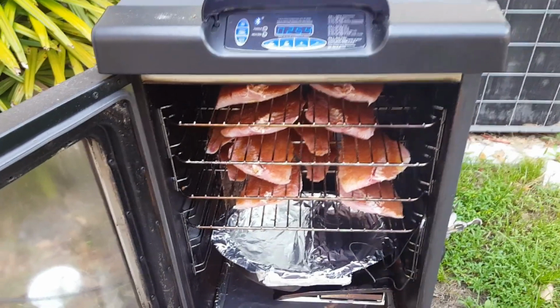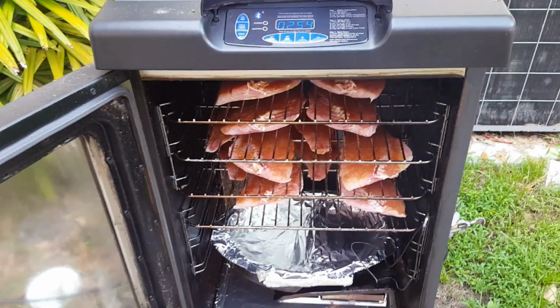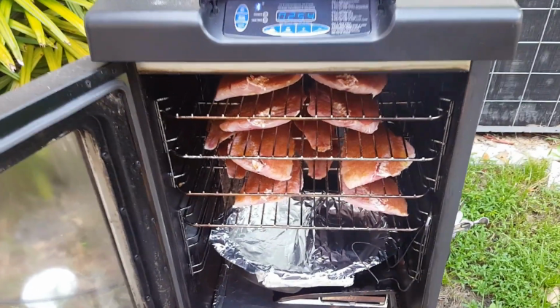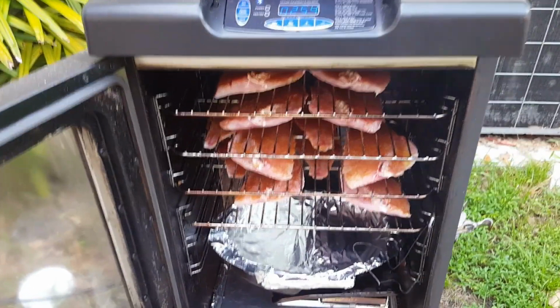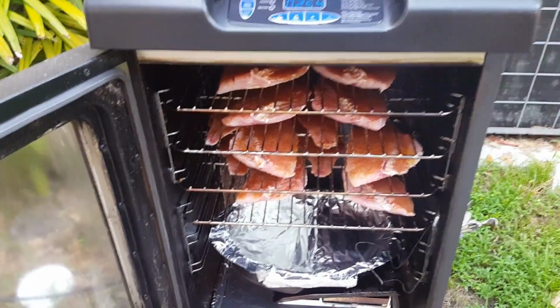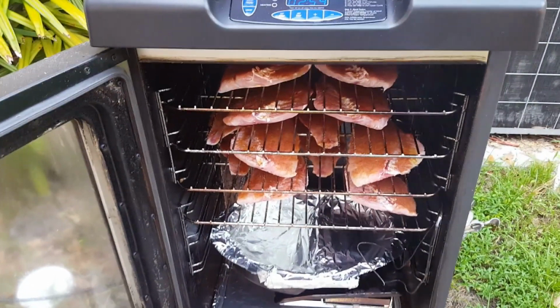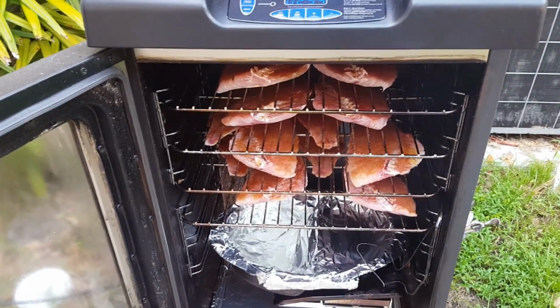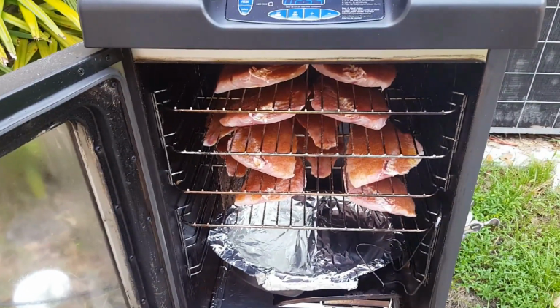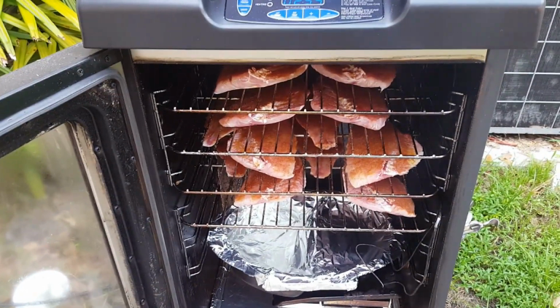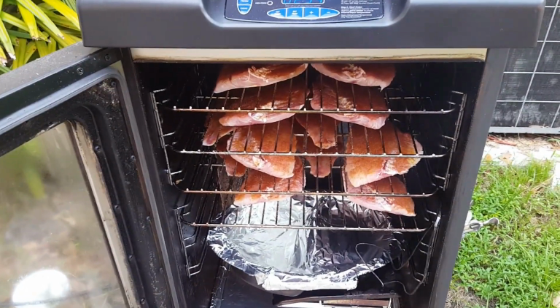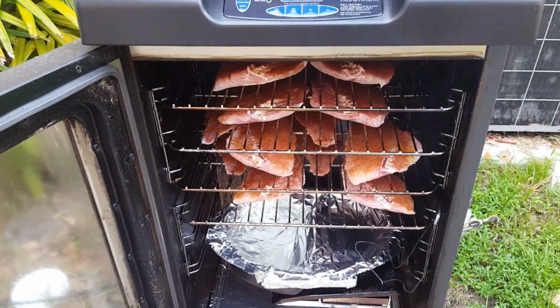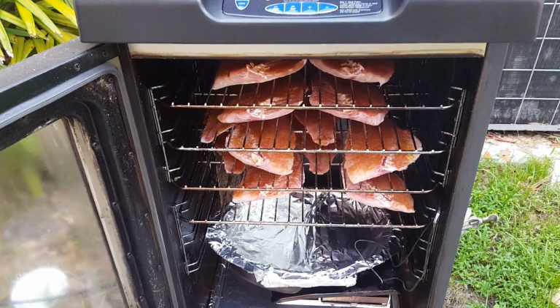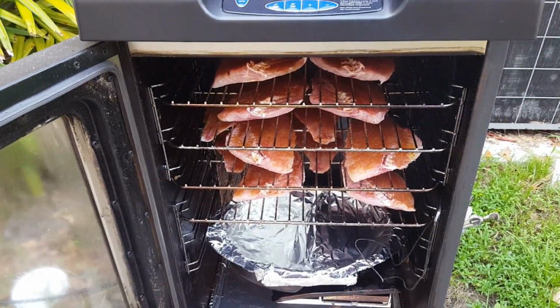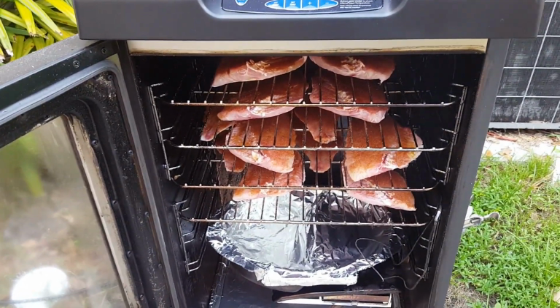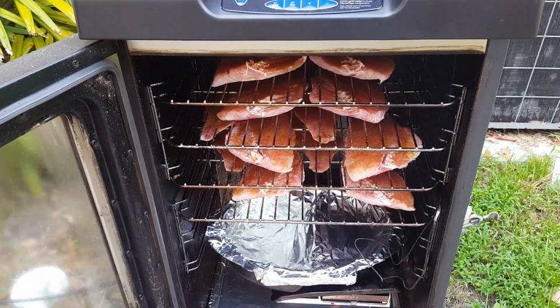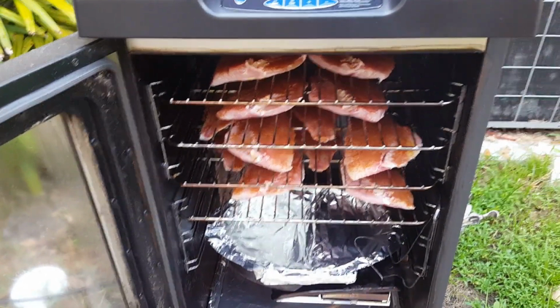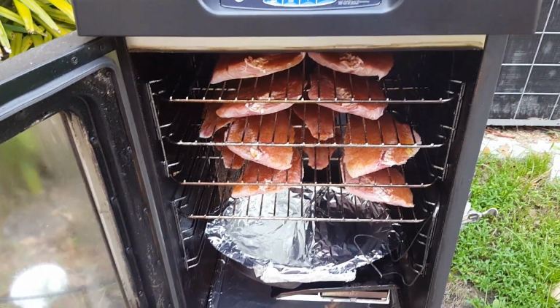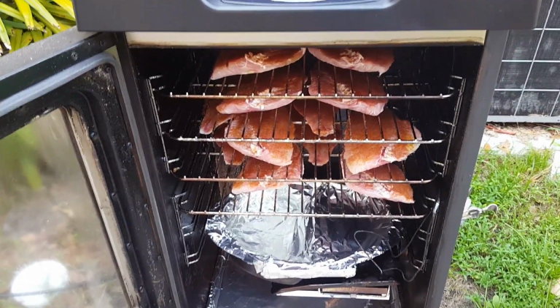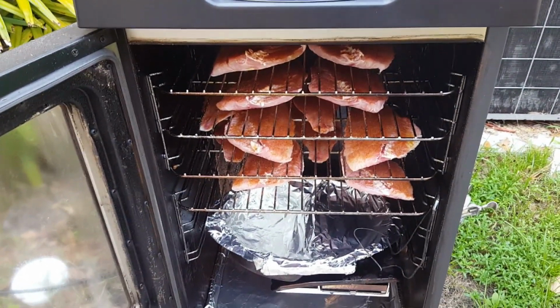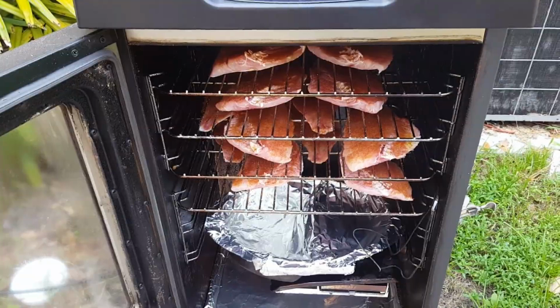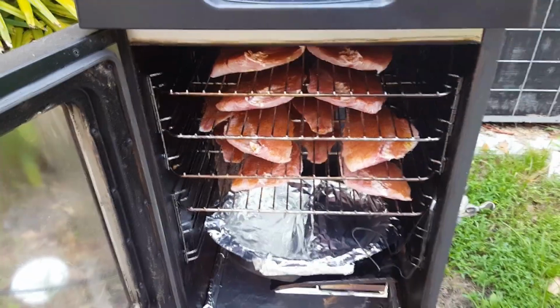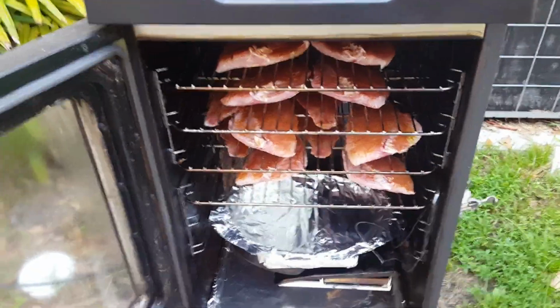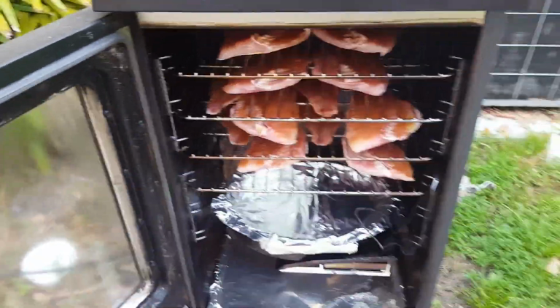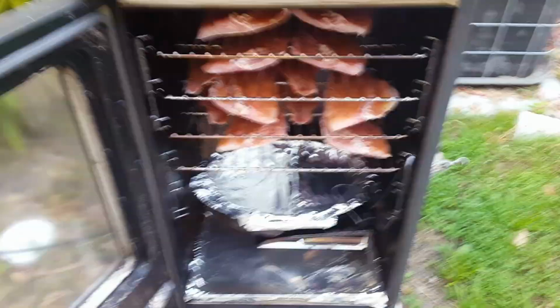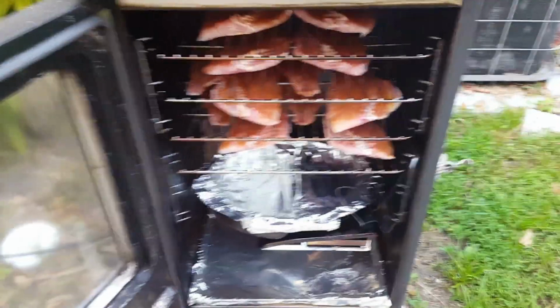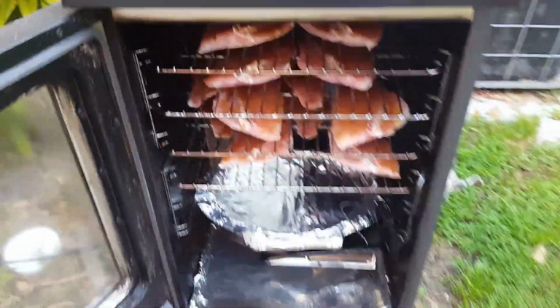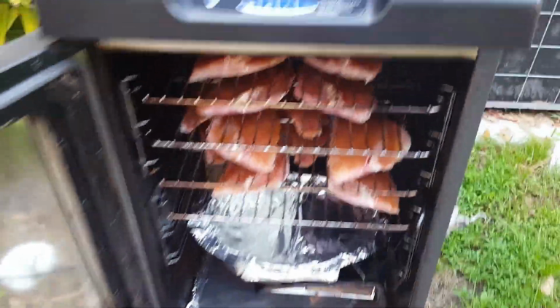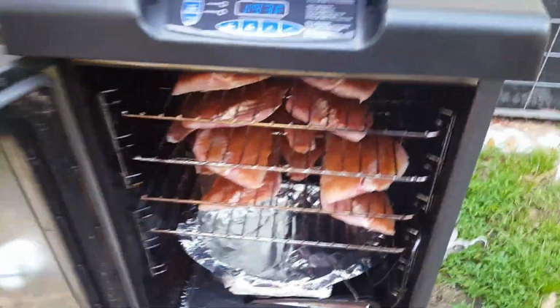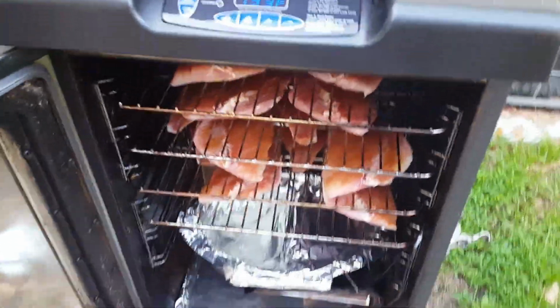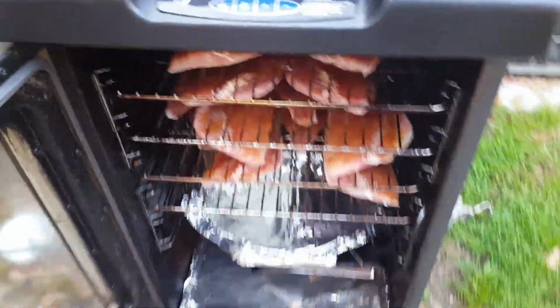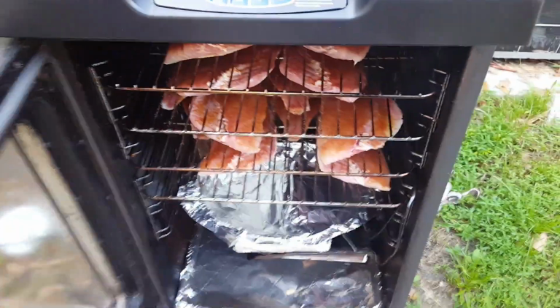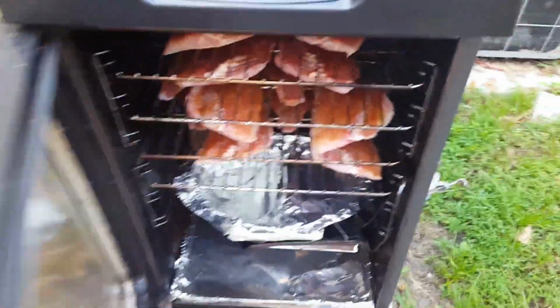Alright, this is what we want — we got it in there. We're going to put it in there at 225, close her up and let her be.